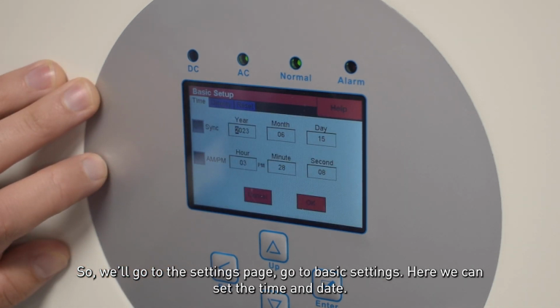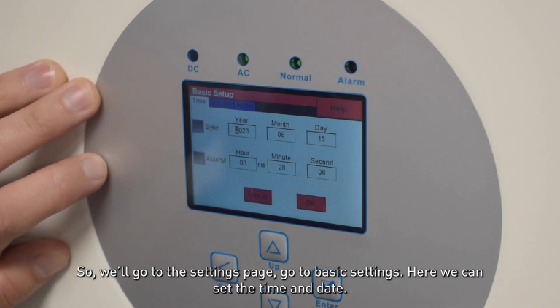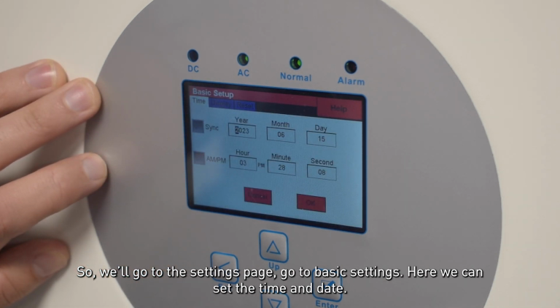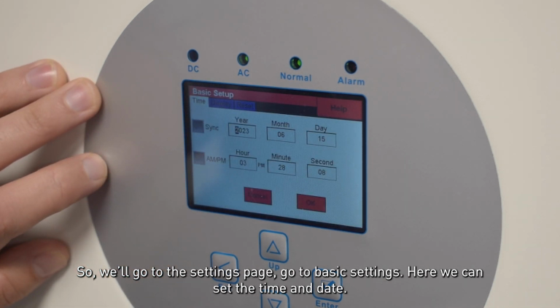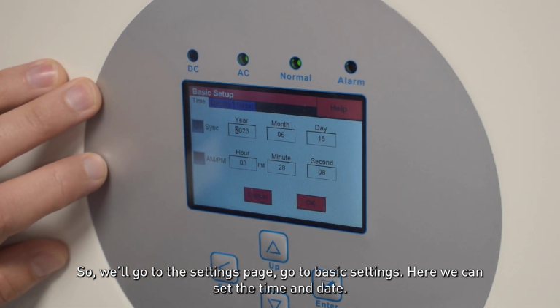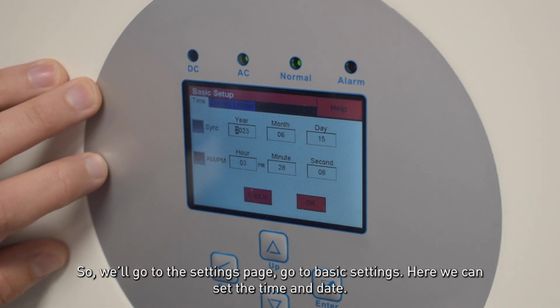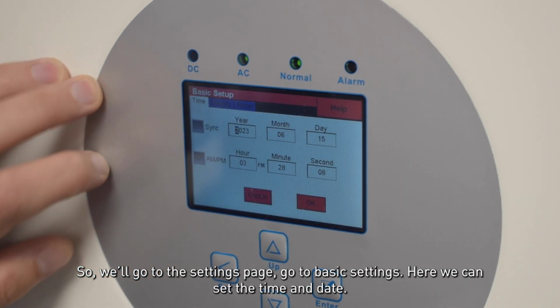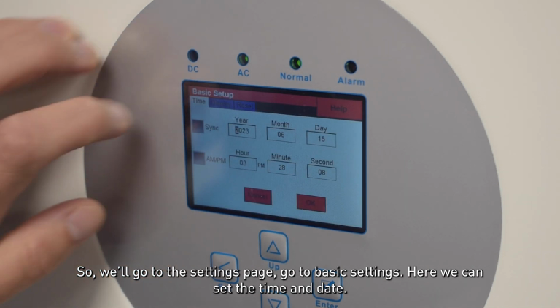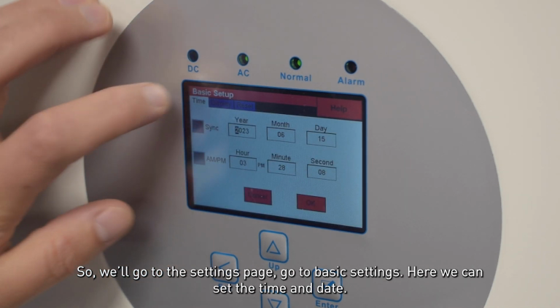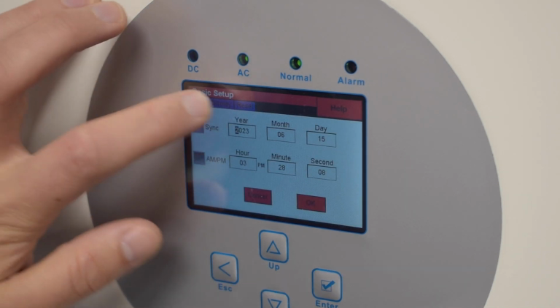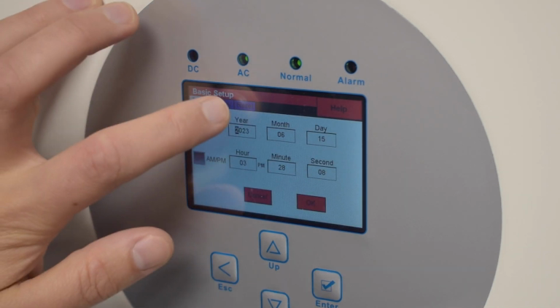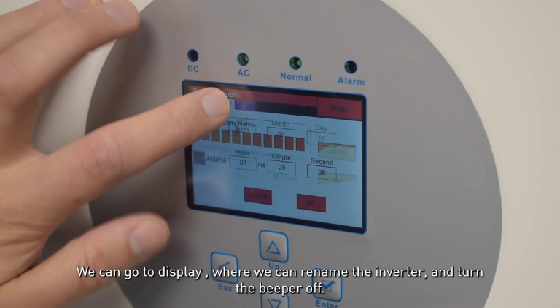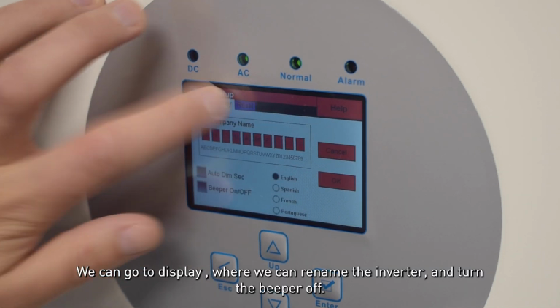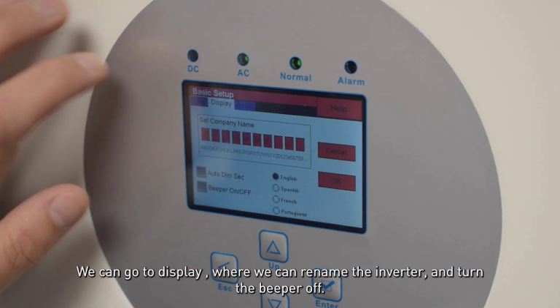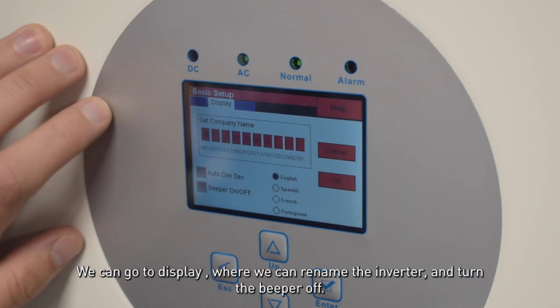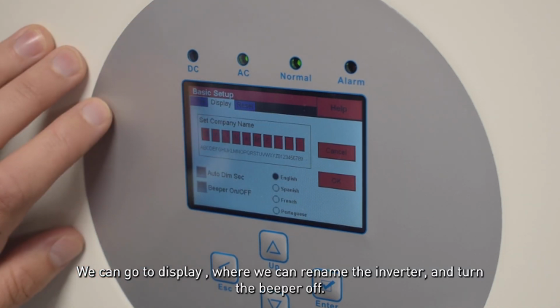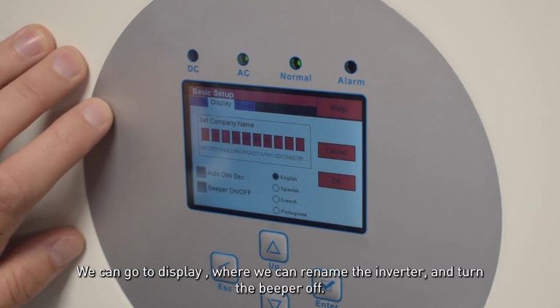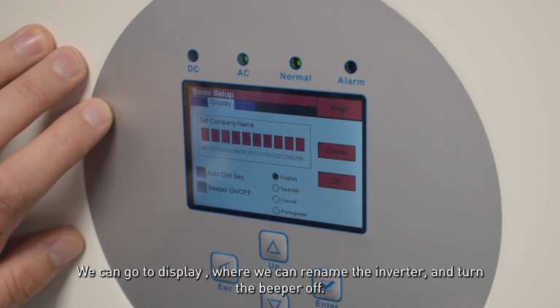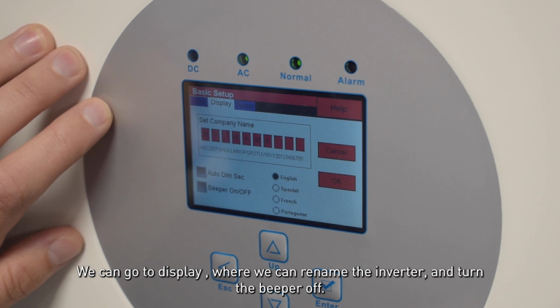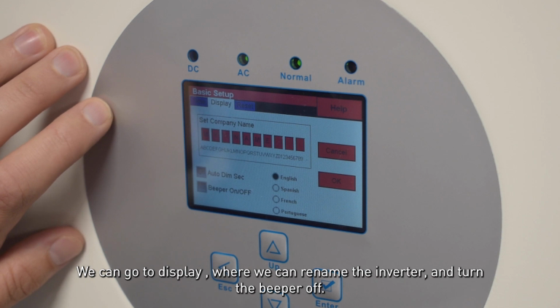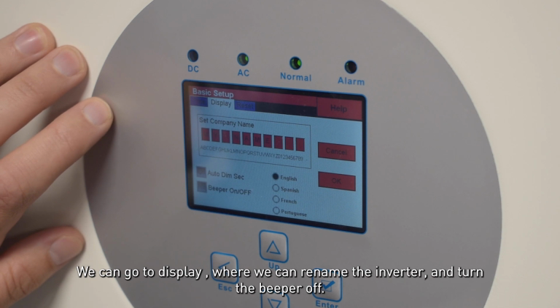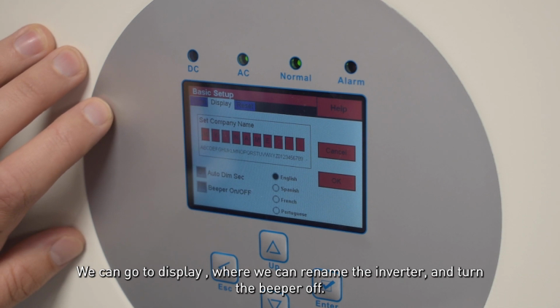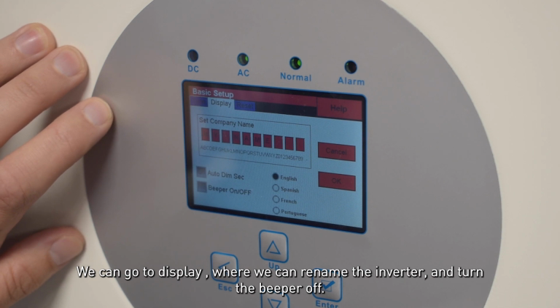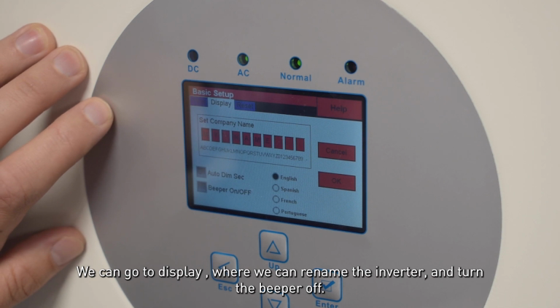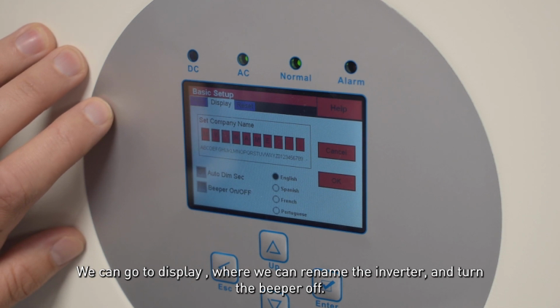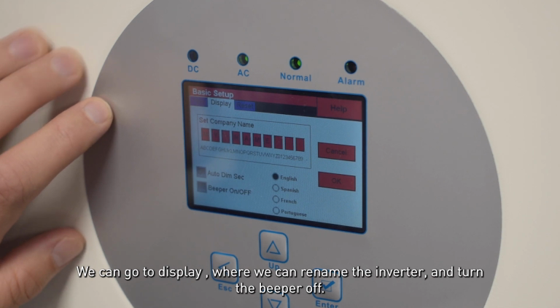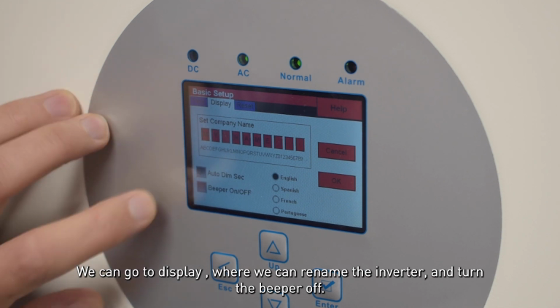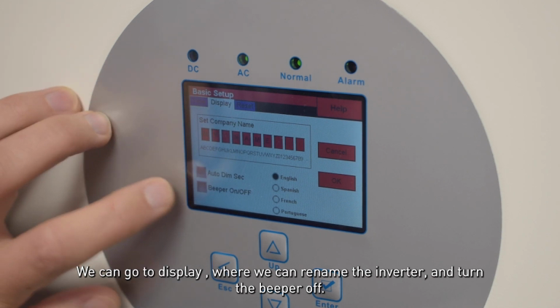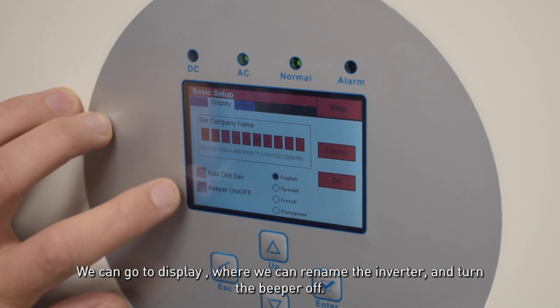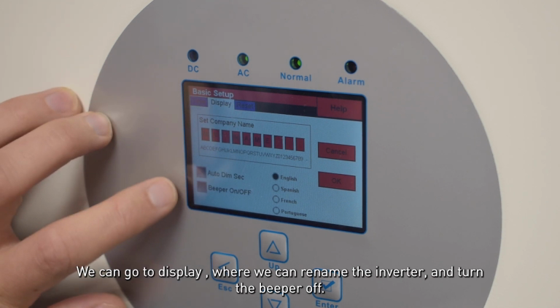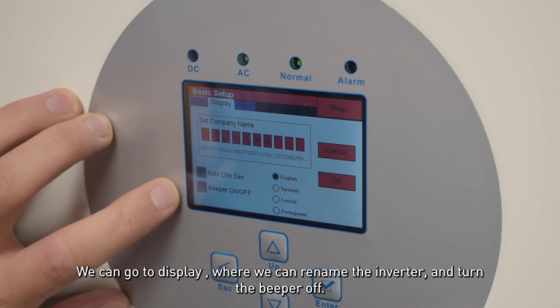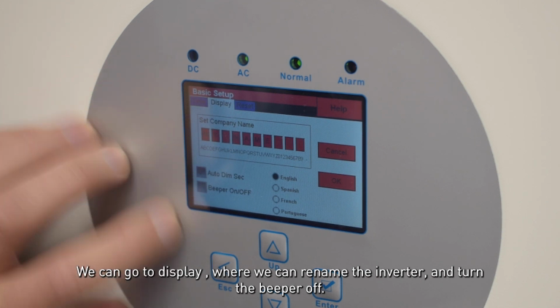Here we can set the time and date. We can go to display where we can rename the inverter and turn the beeper off.